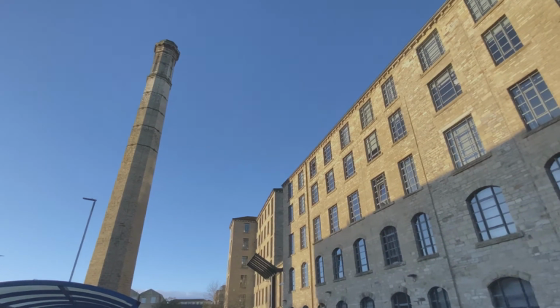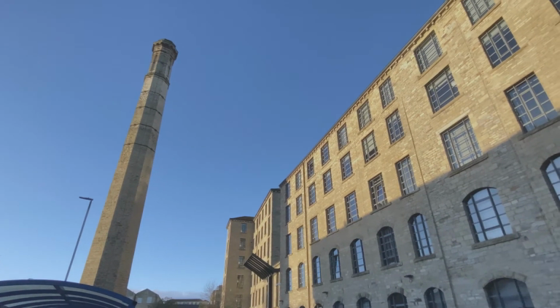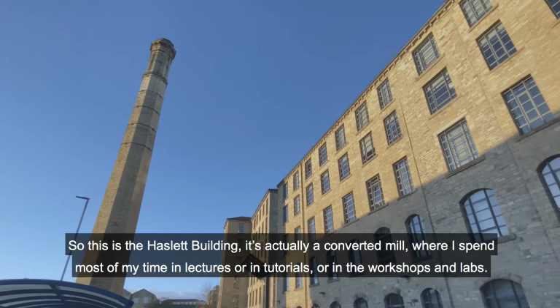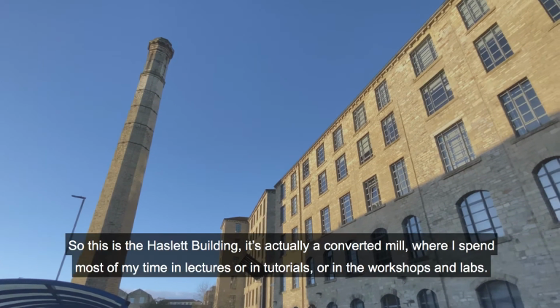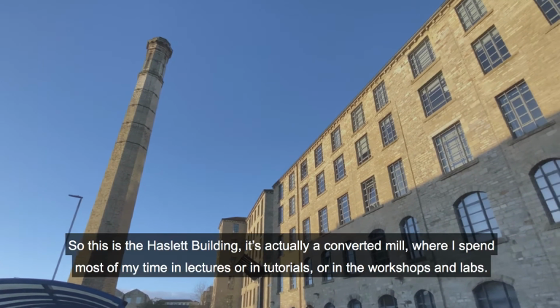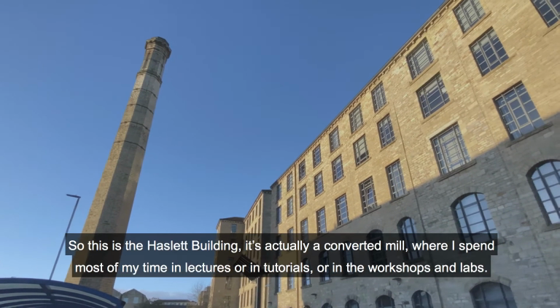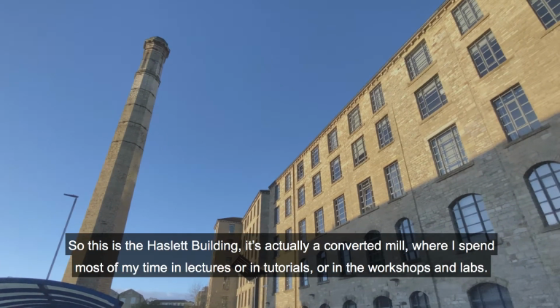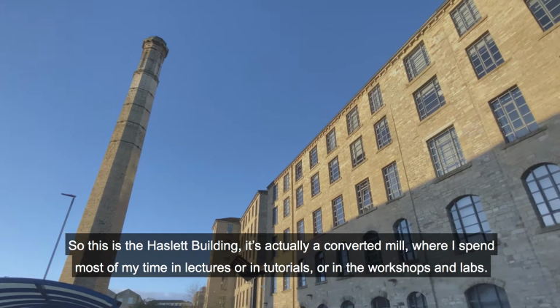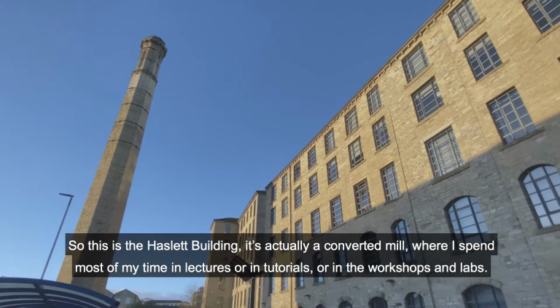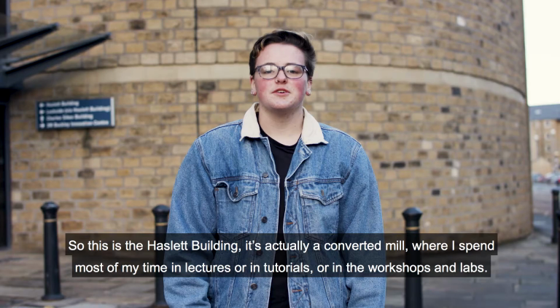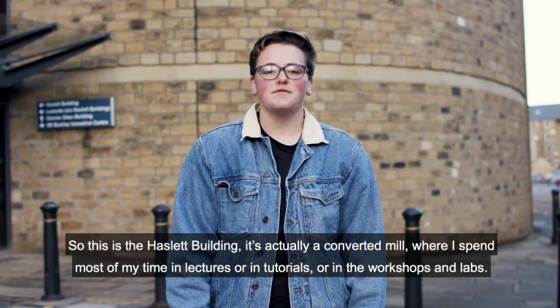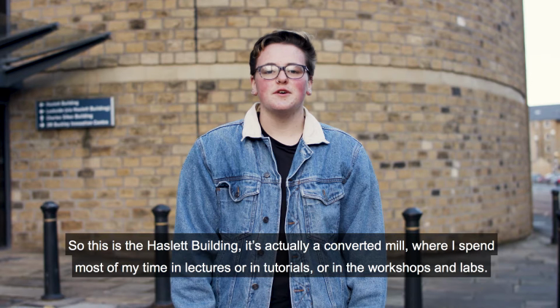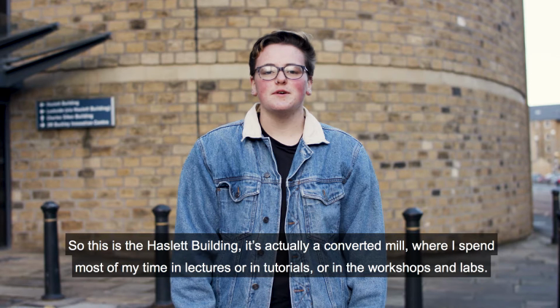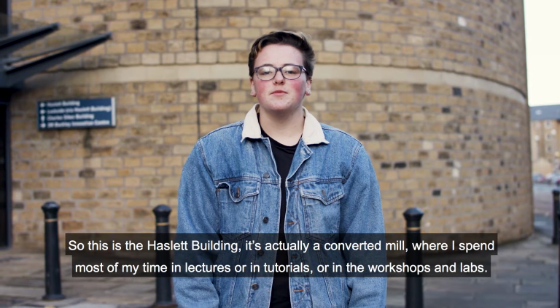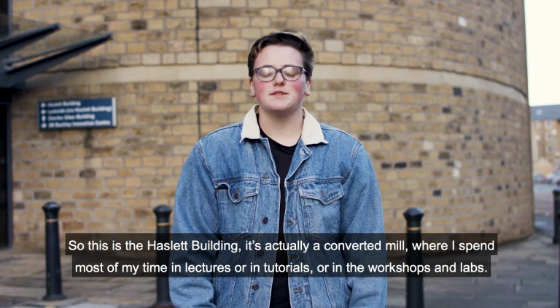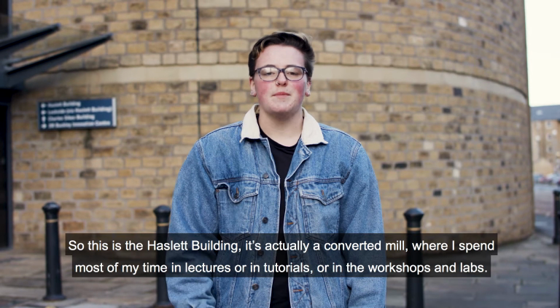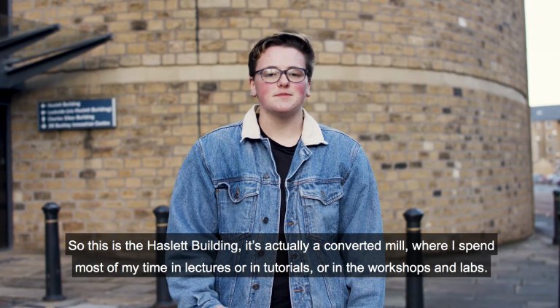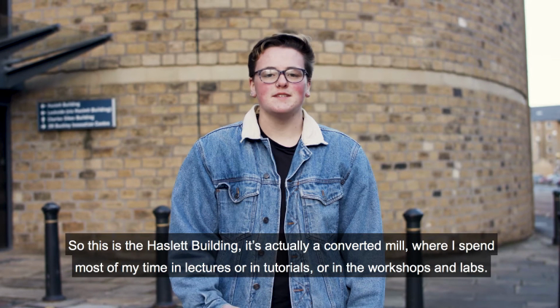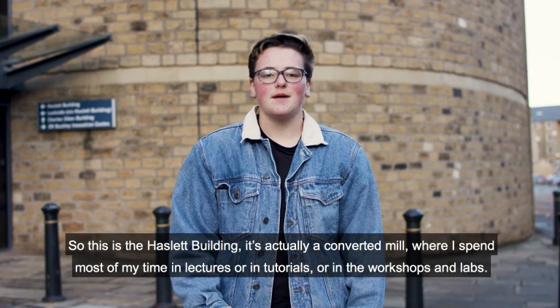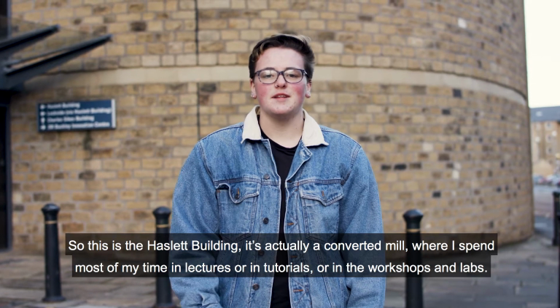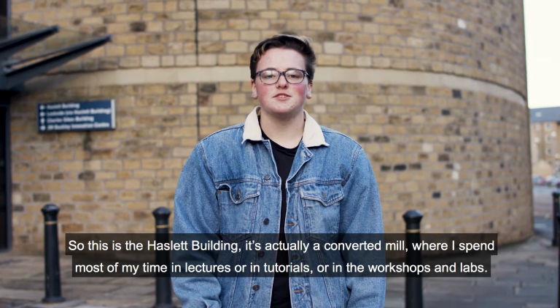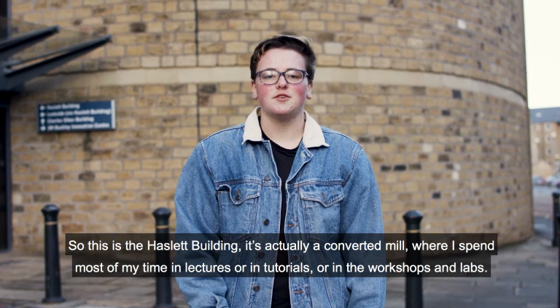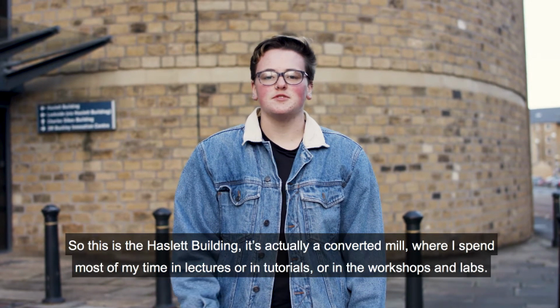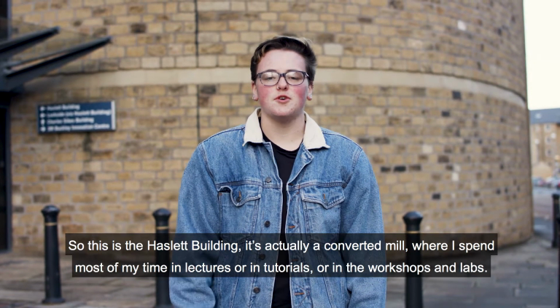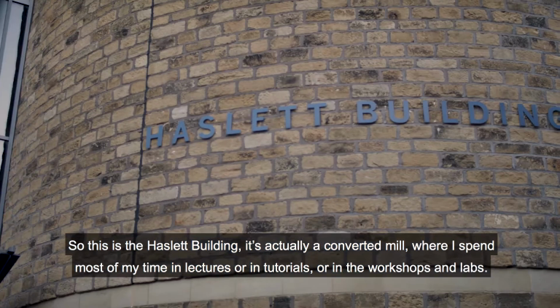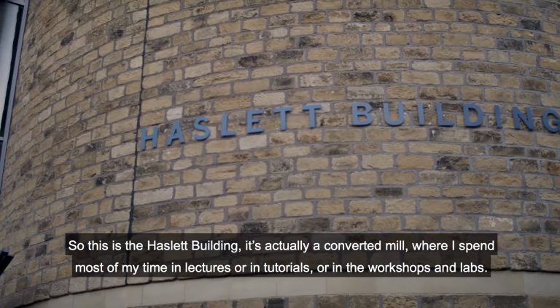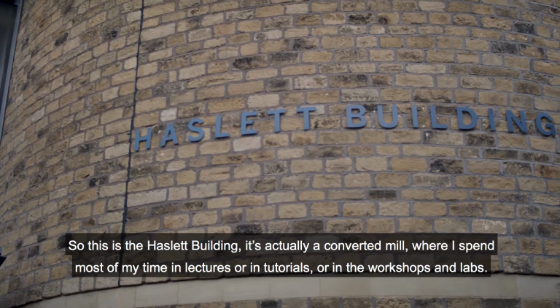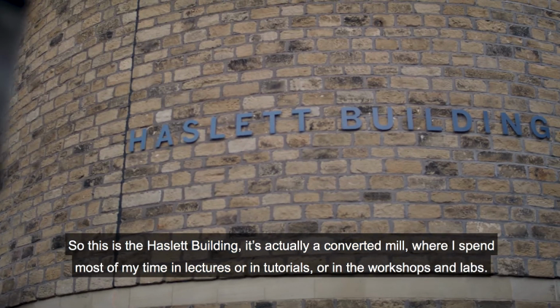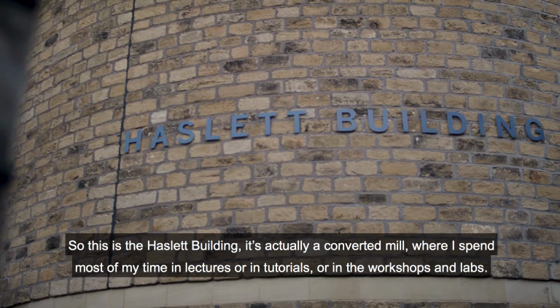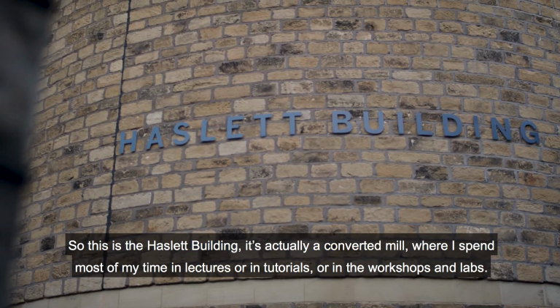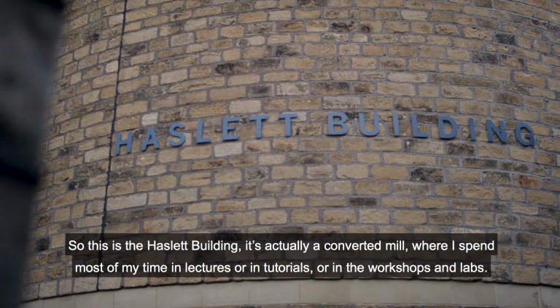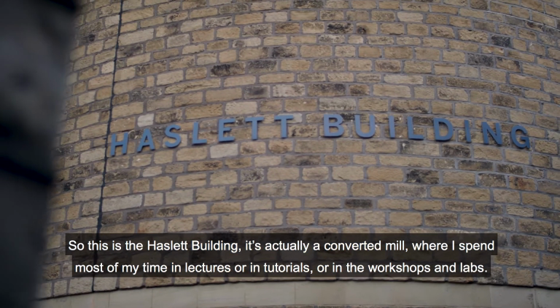So this is the Haslip building. It's actually a converted mill where I spend most of my time in lectures, tutorials, or in the workshops and labs.